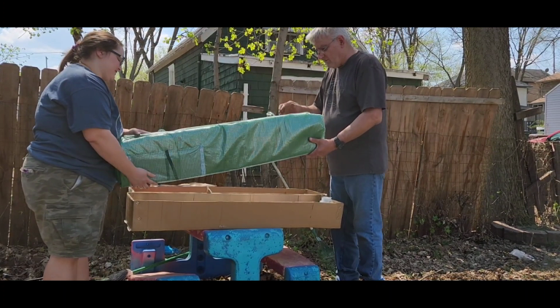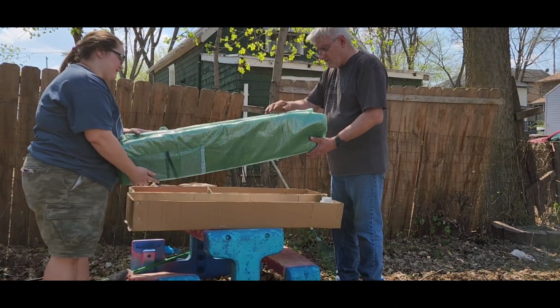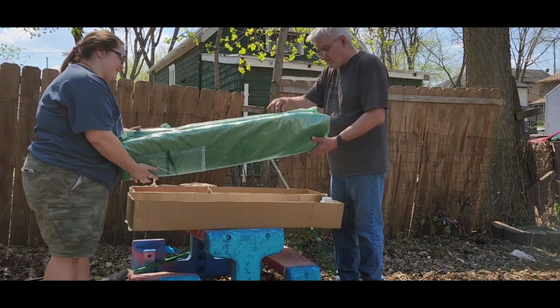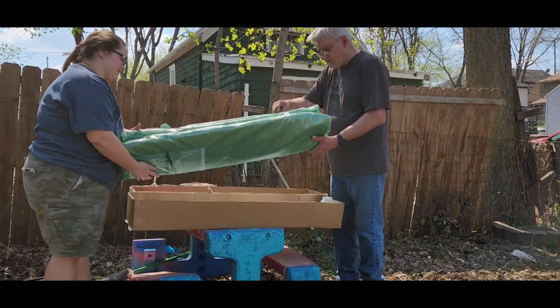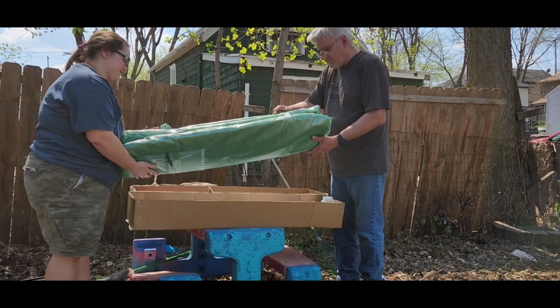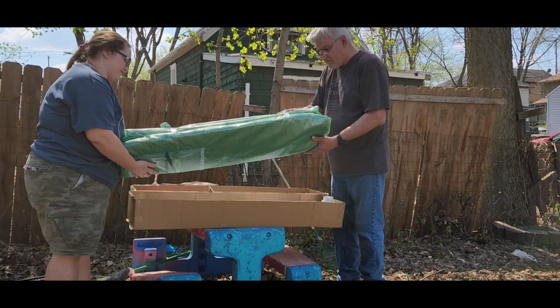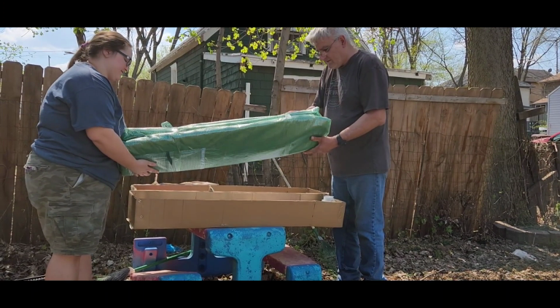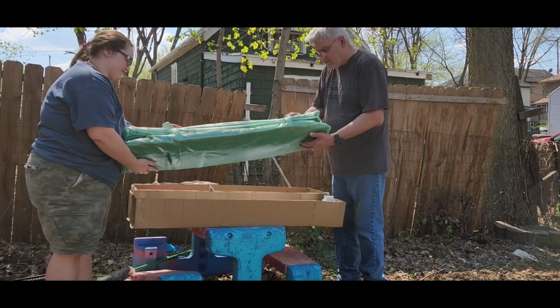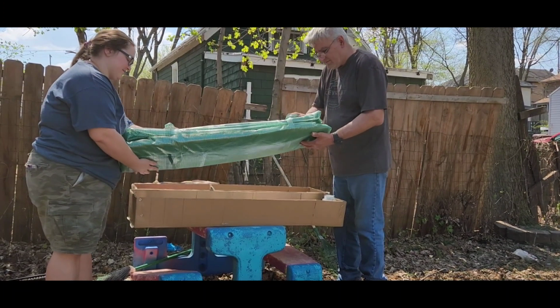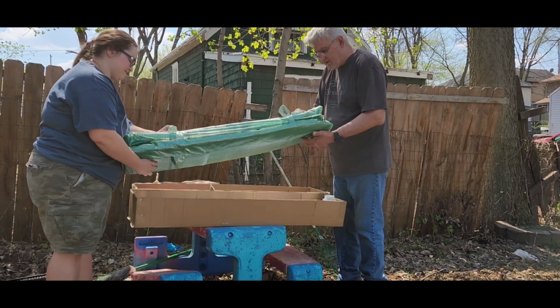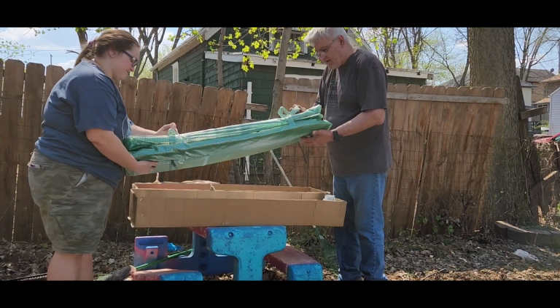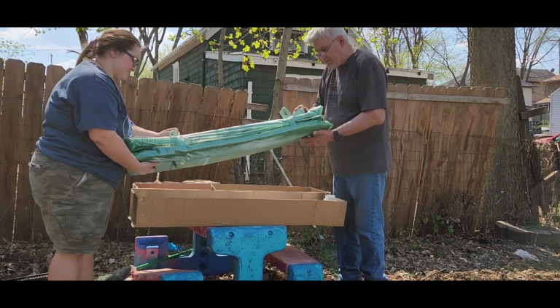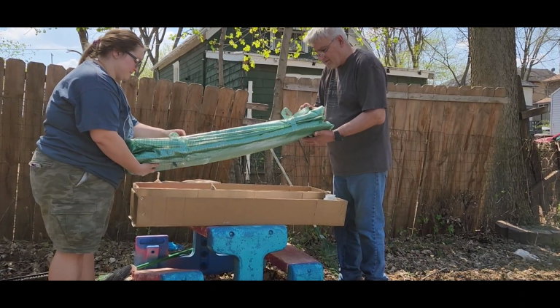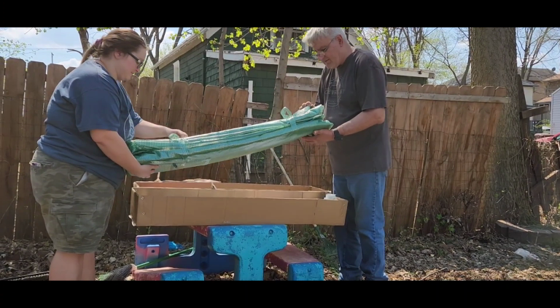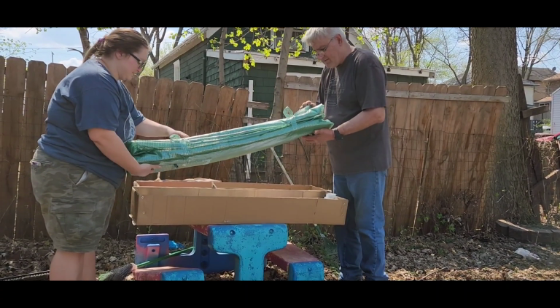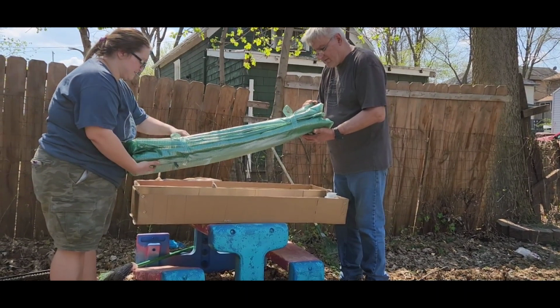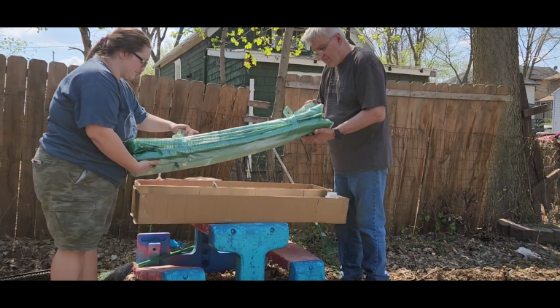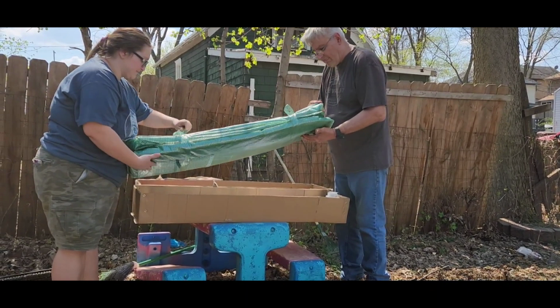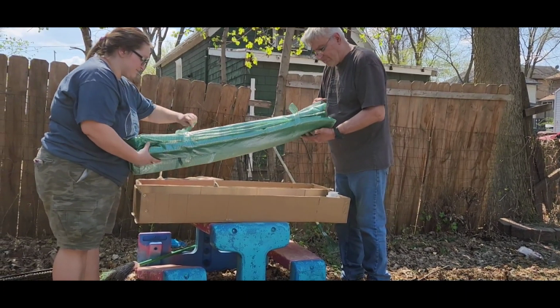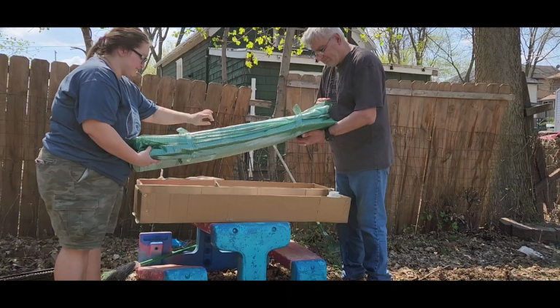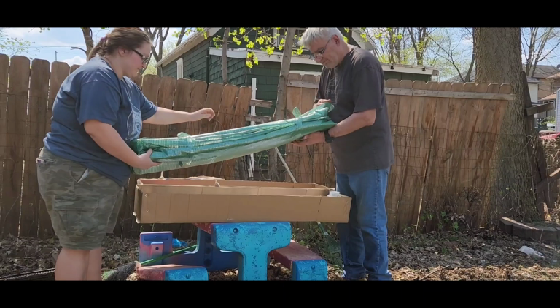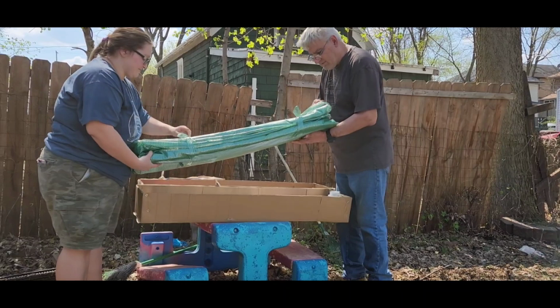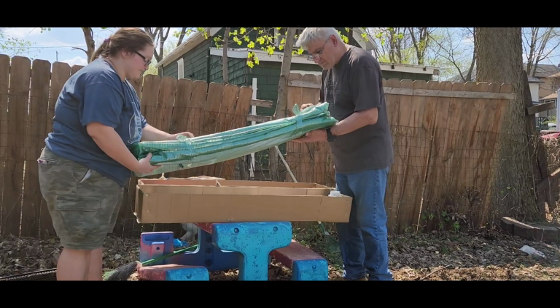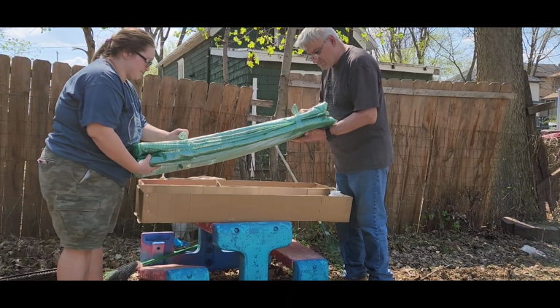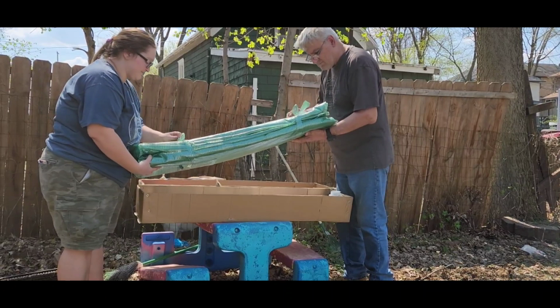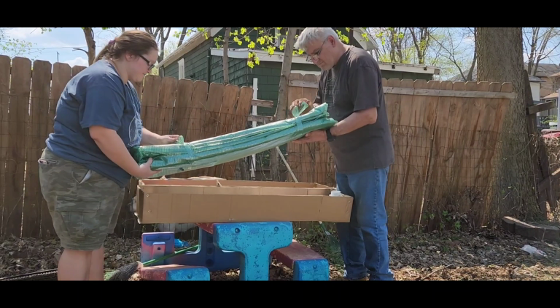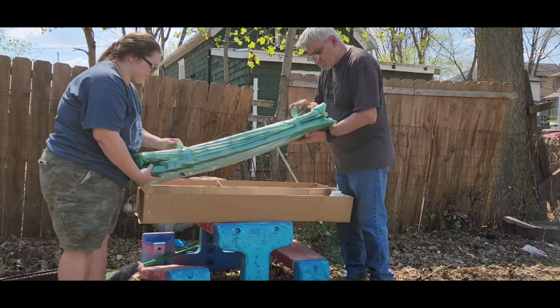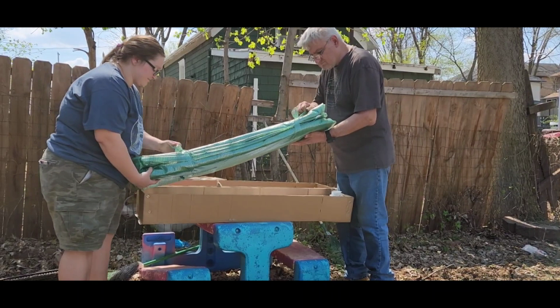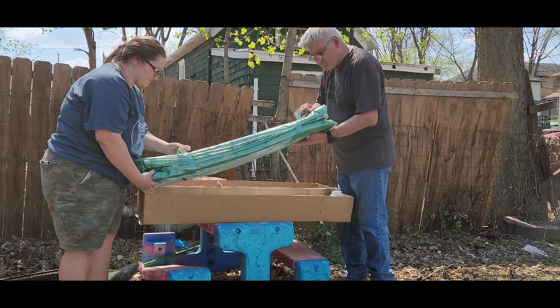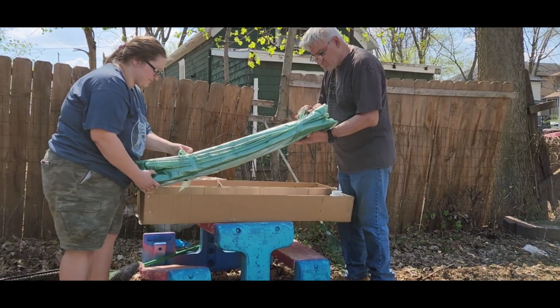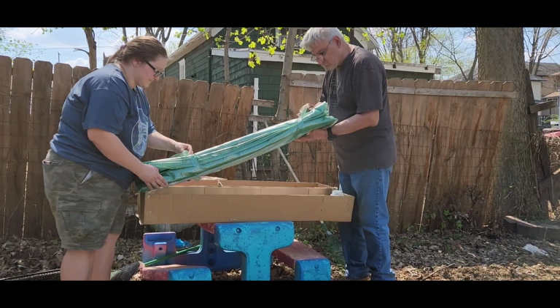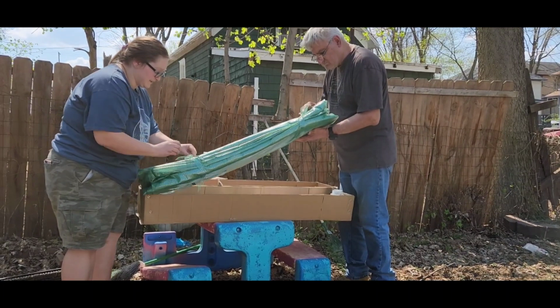Alright guys, so this is the Weber Greenhouse. It is 12 by 7 by 7.